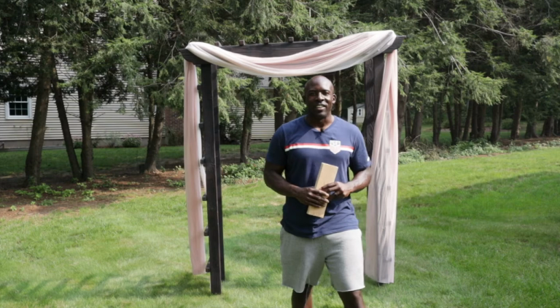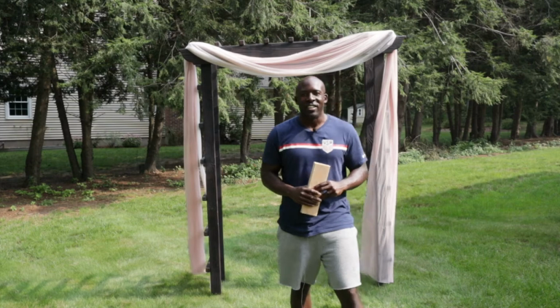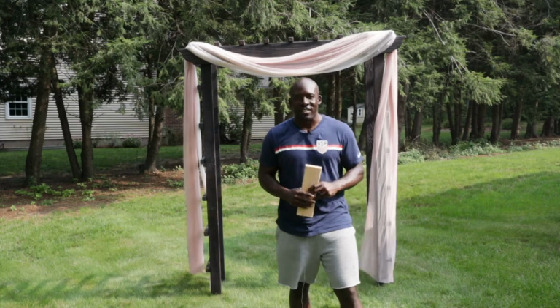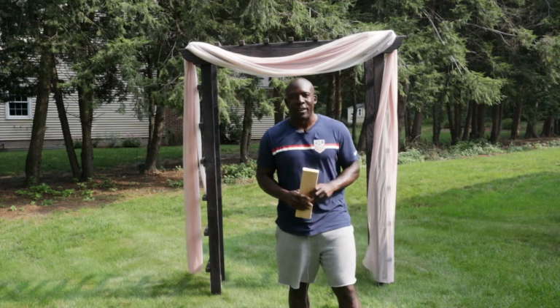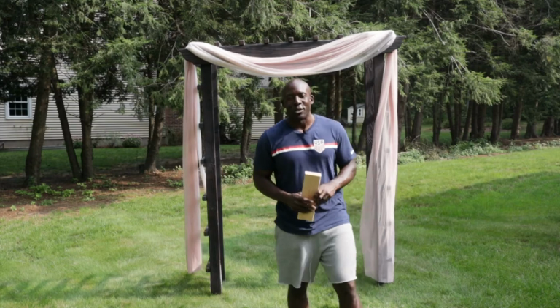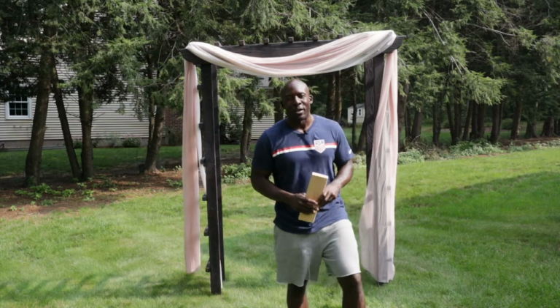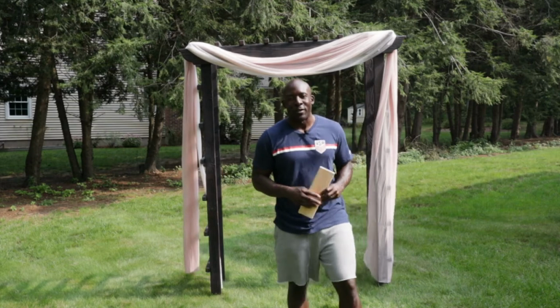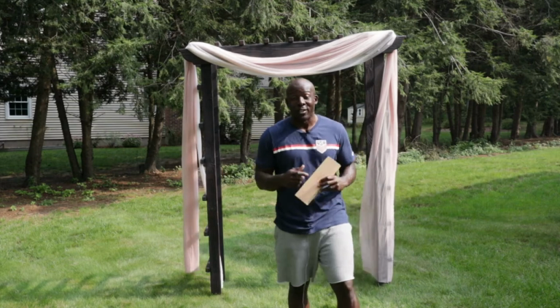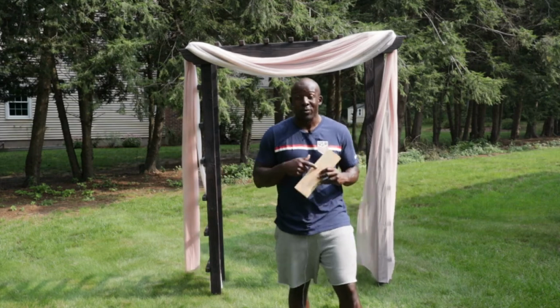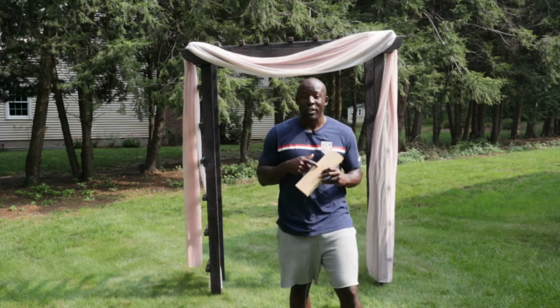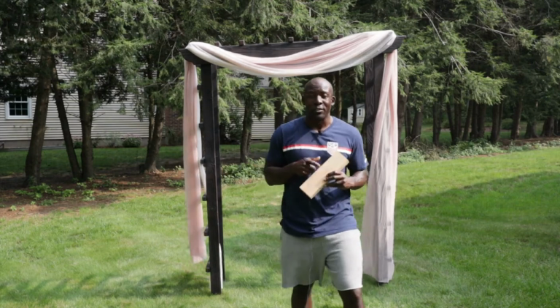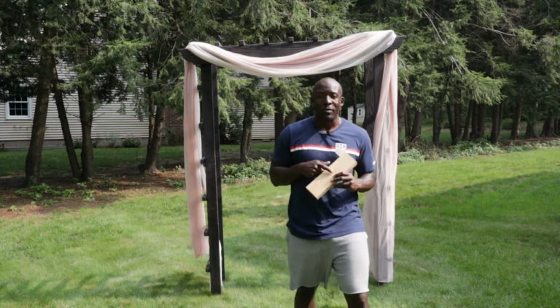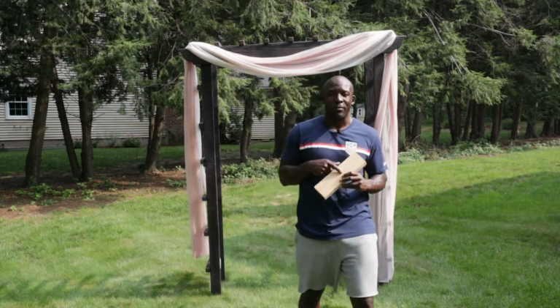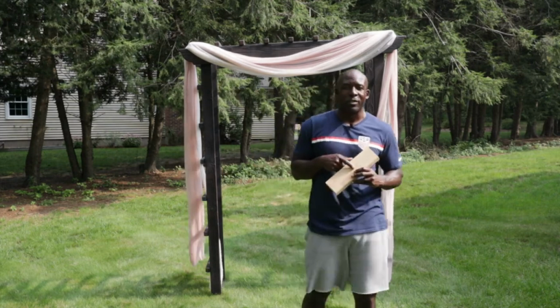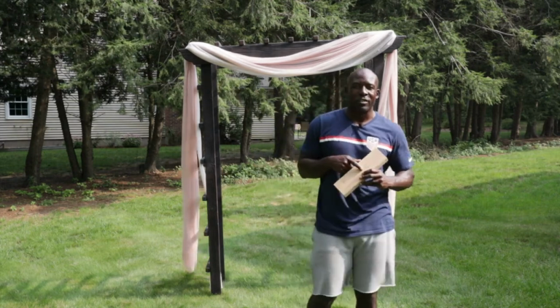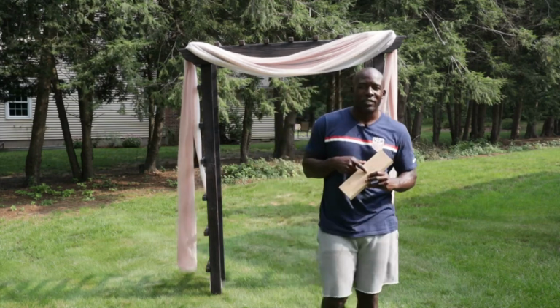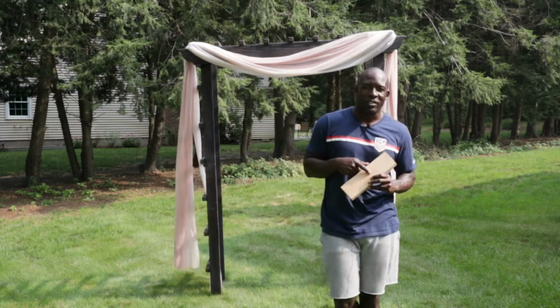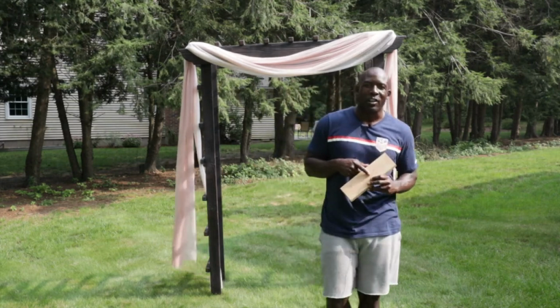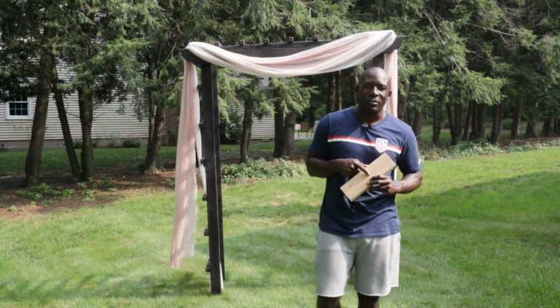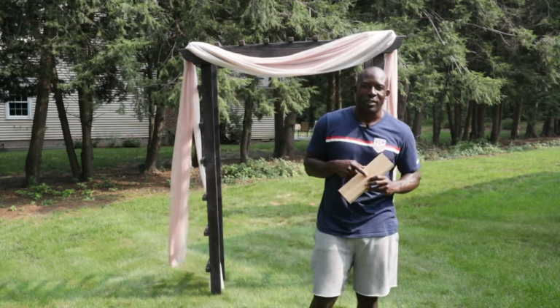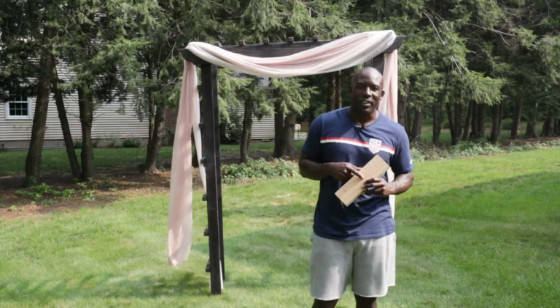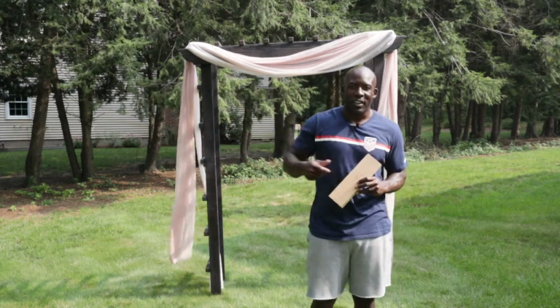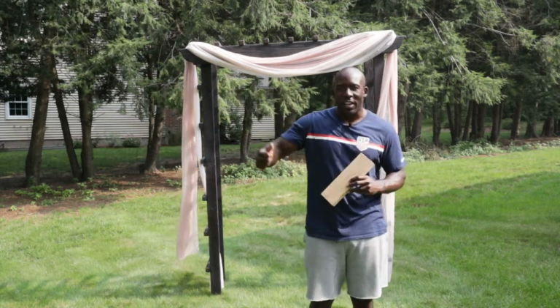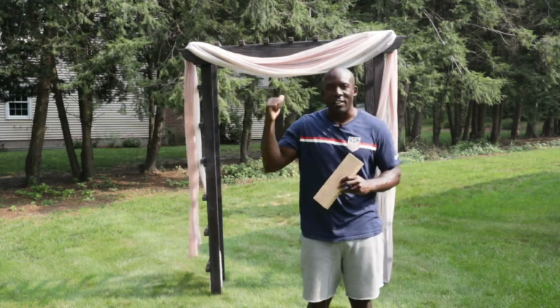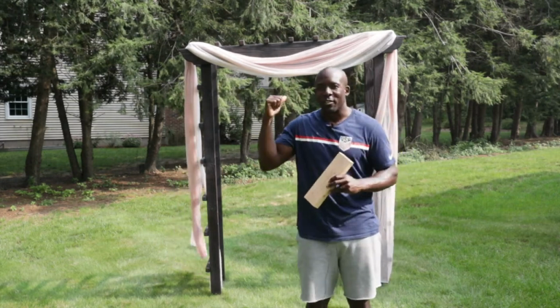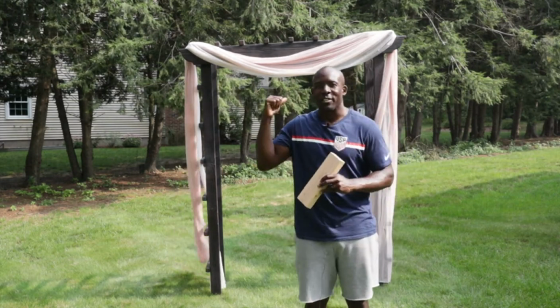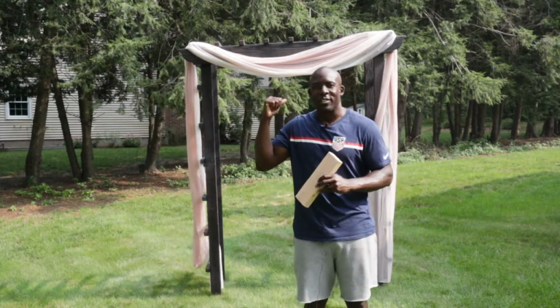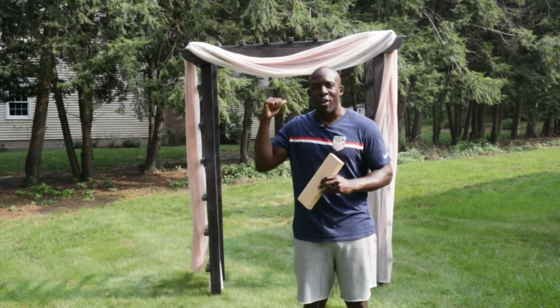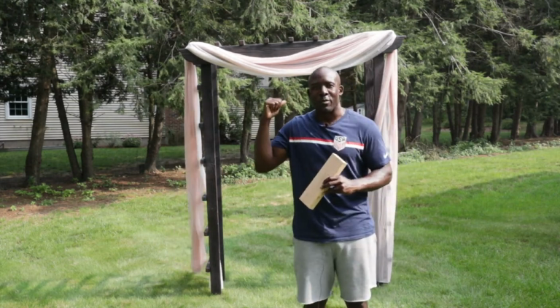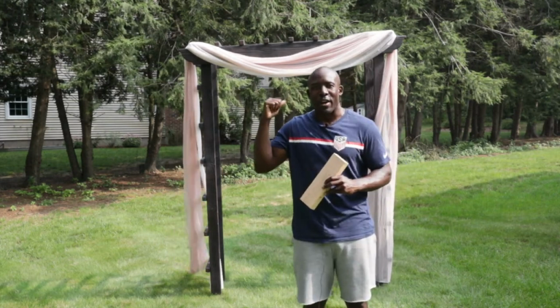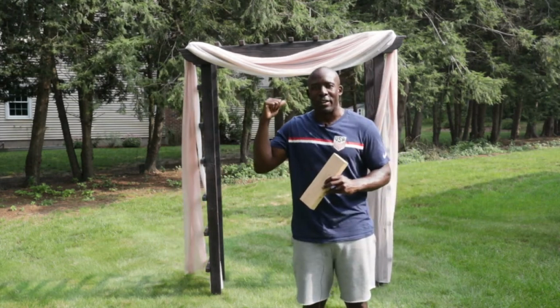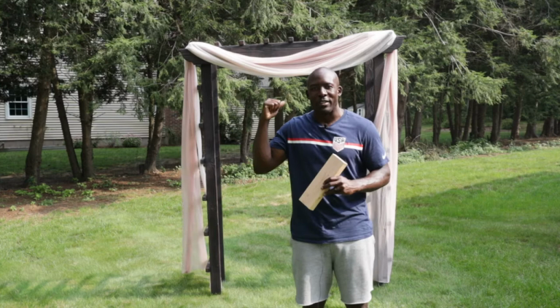Today I'm going to show you how I took a regular 2x4 Douglas Fir and turned it into this arbor behind me.